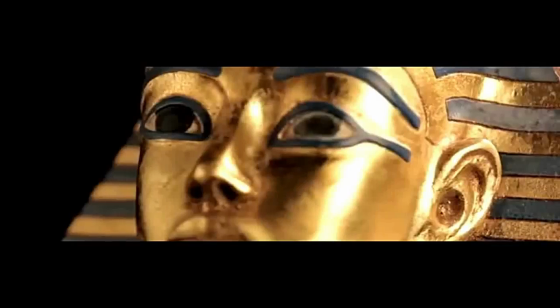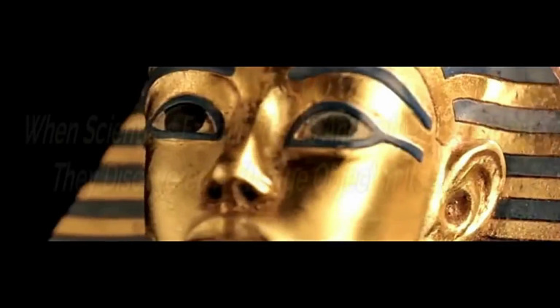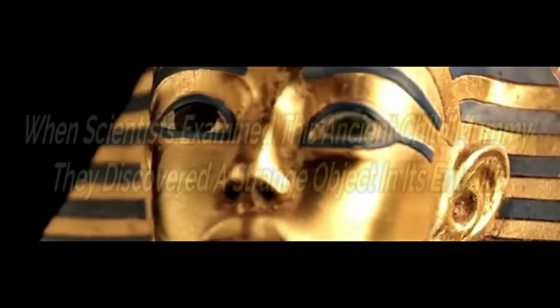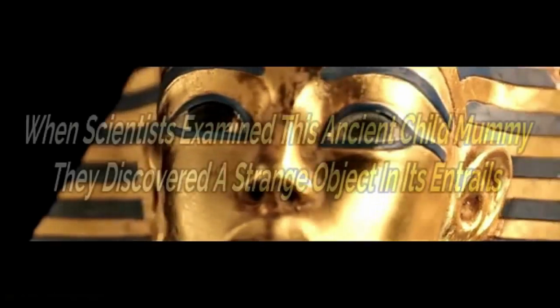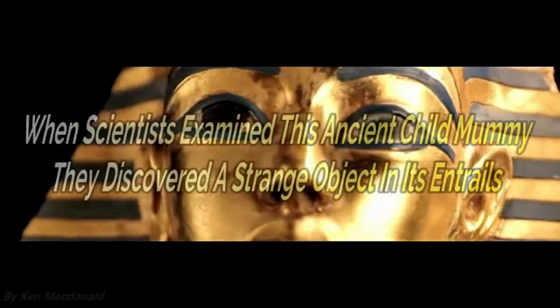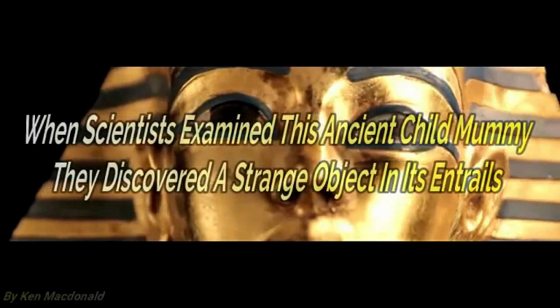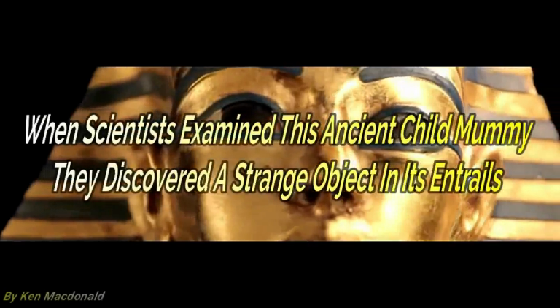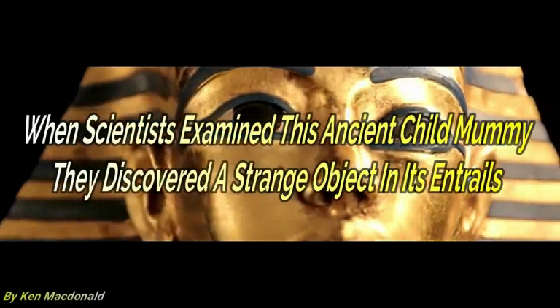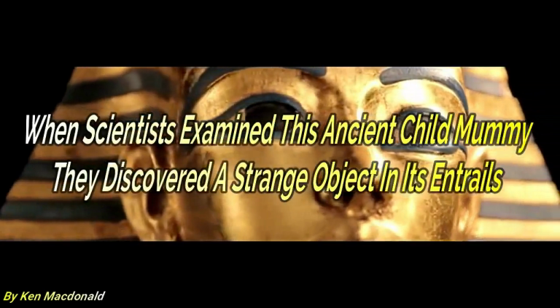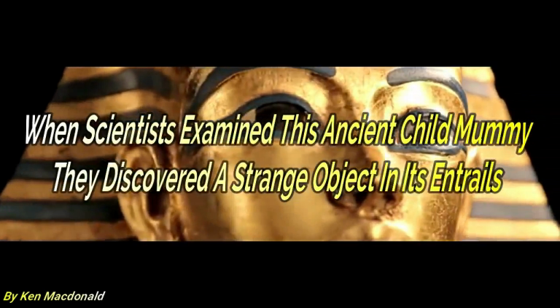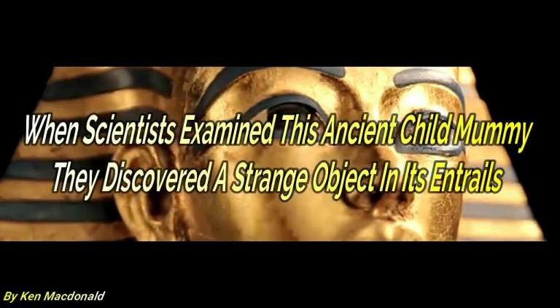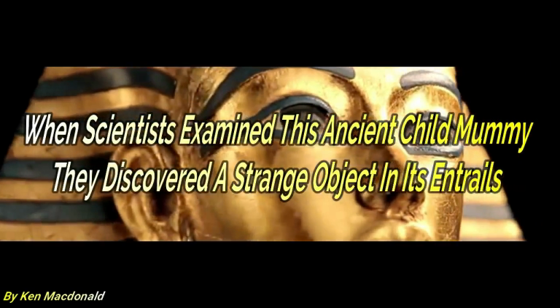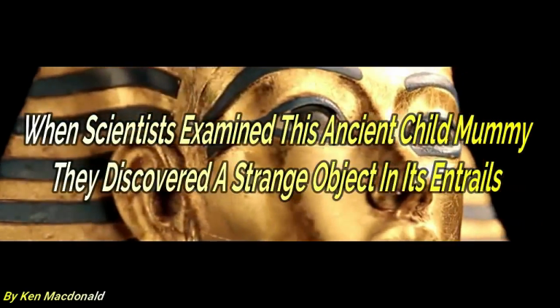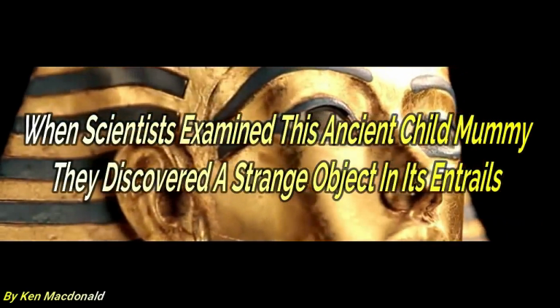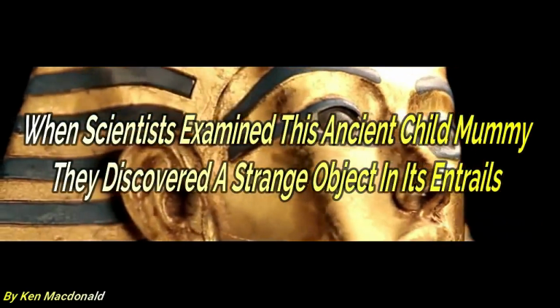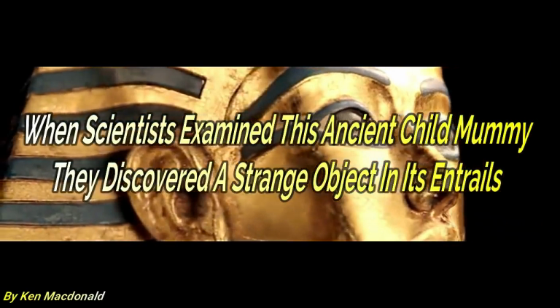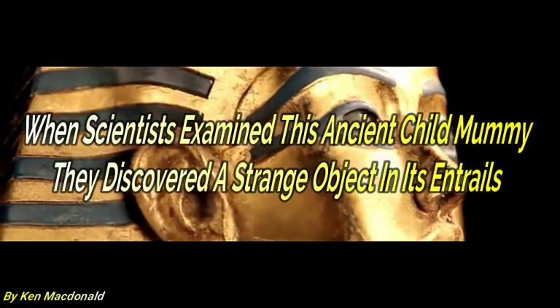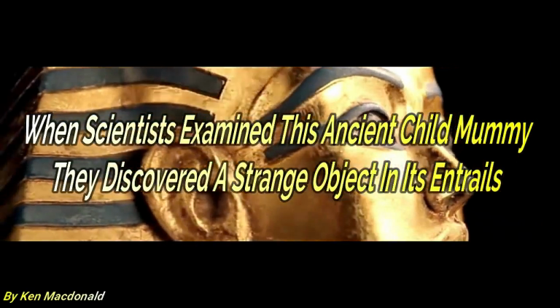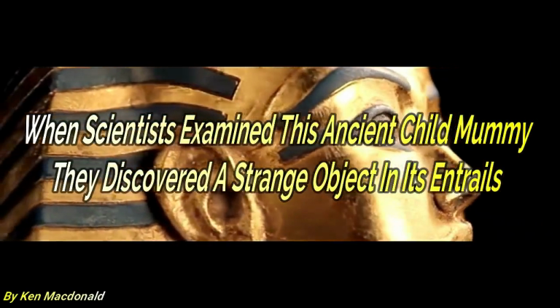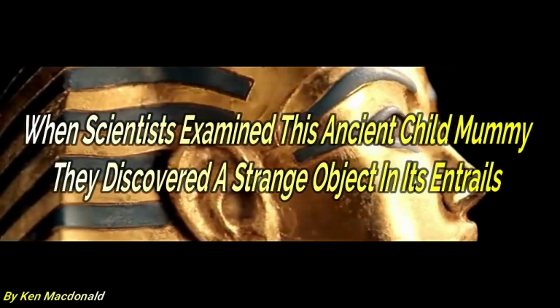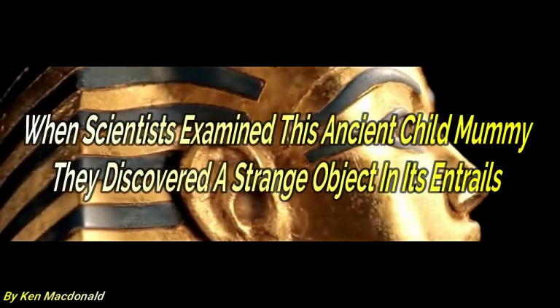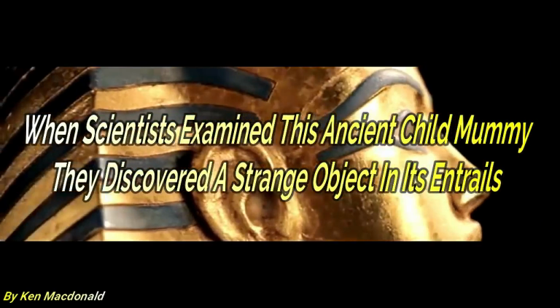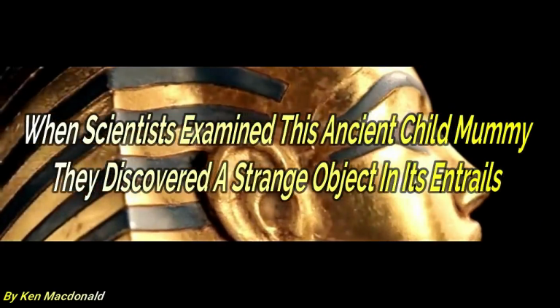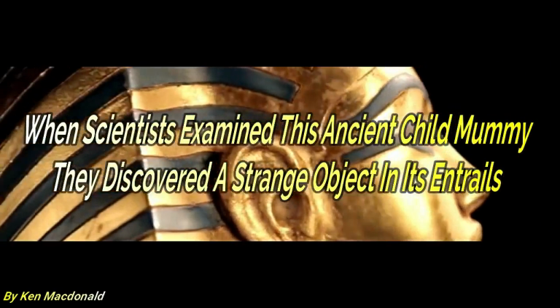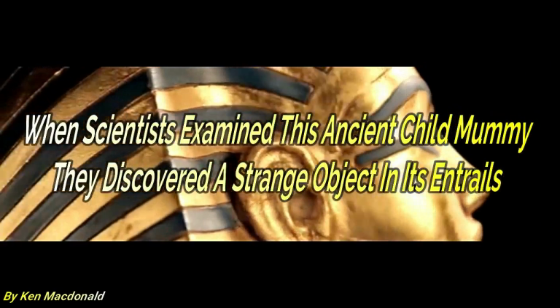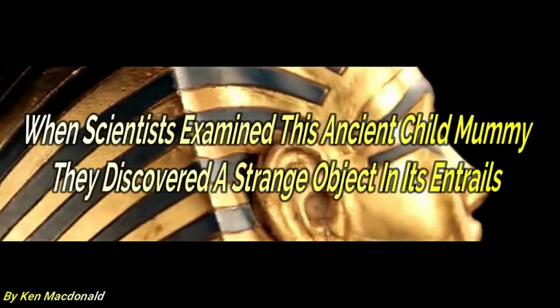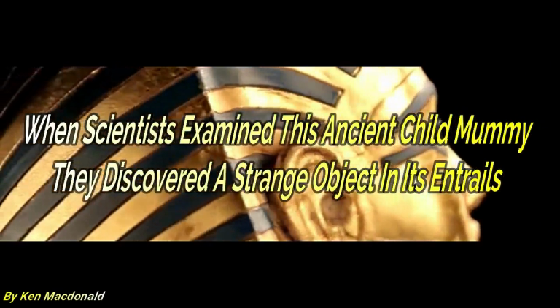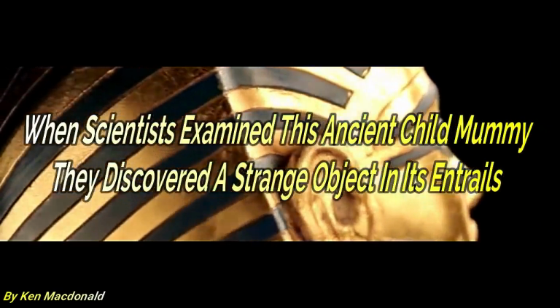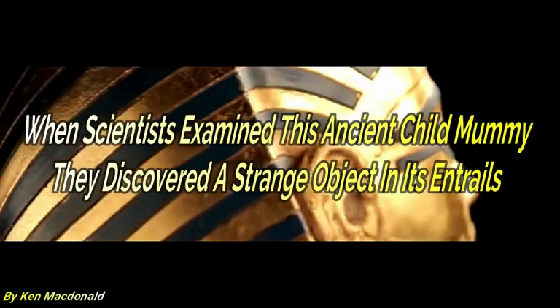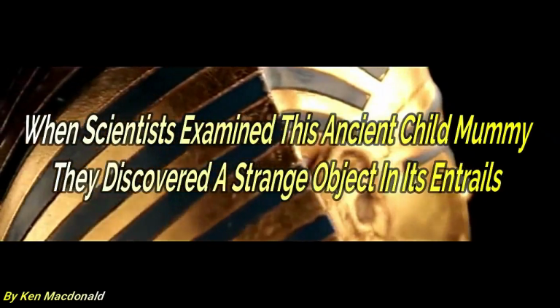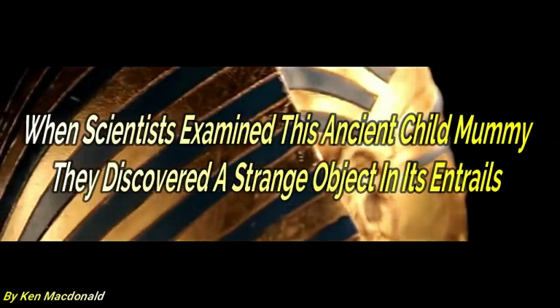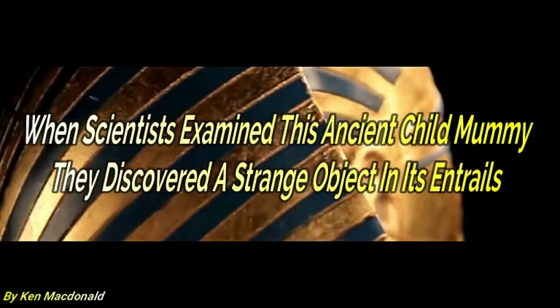When scientists examined this ancient child mummy, they discovered a strange object in its entrails.